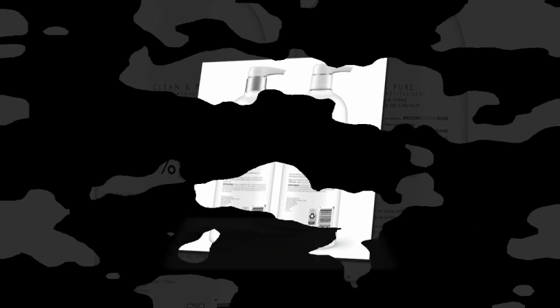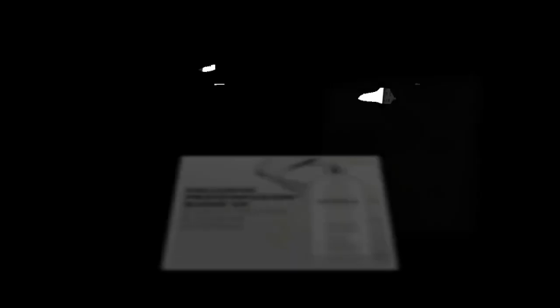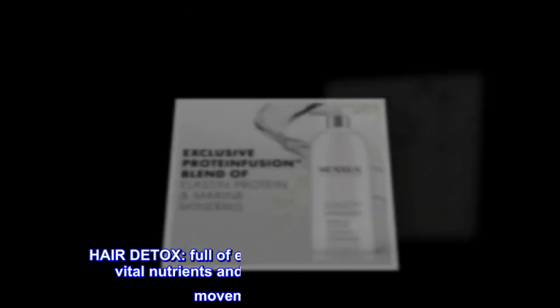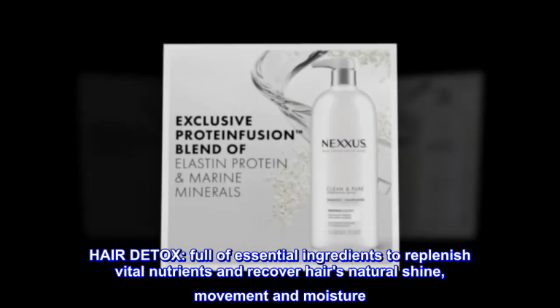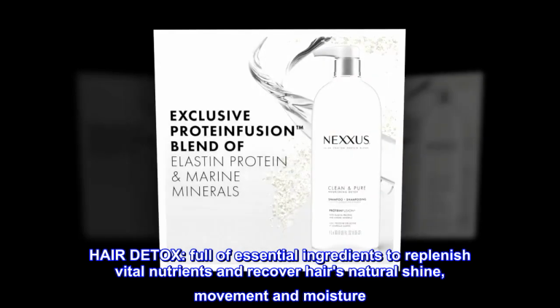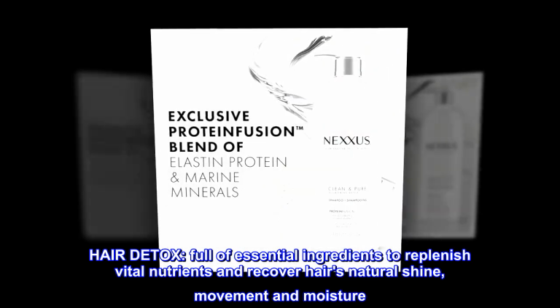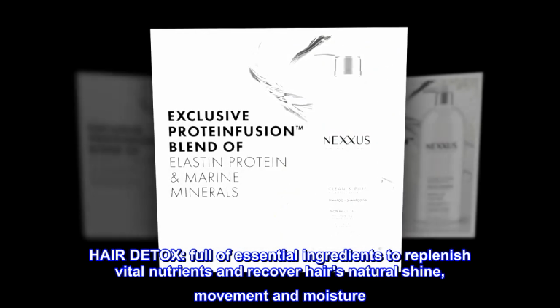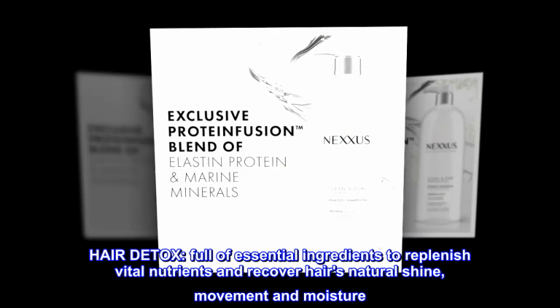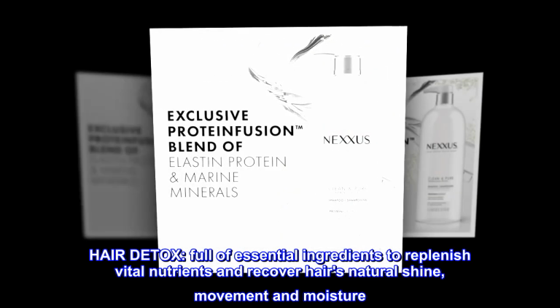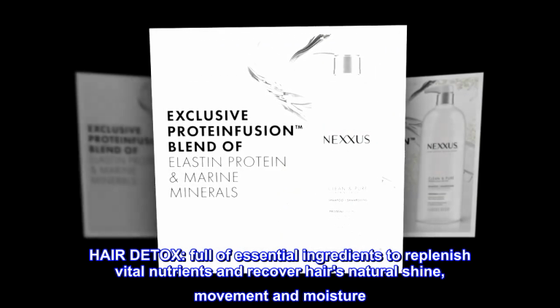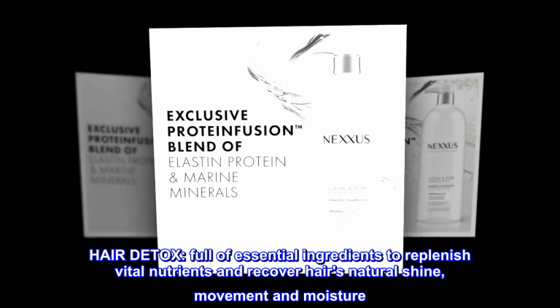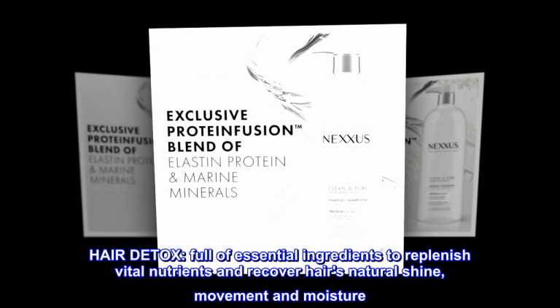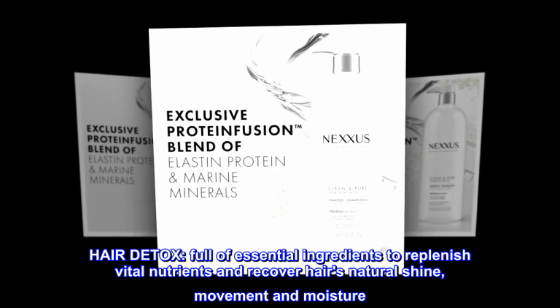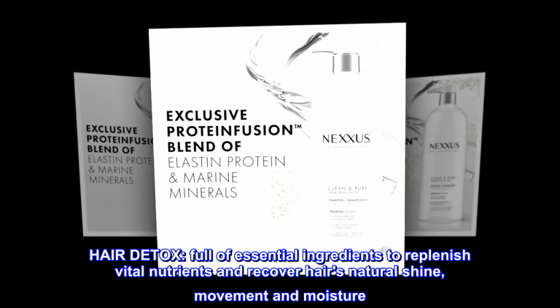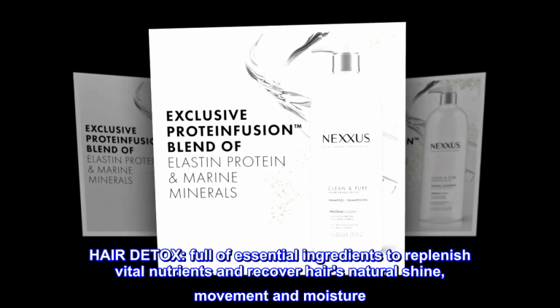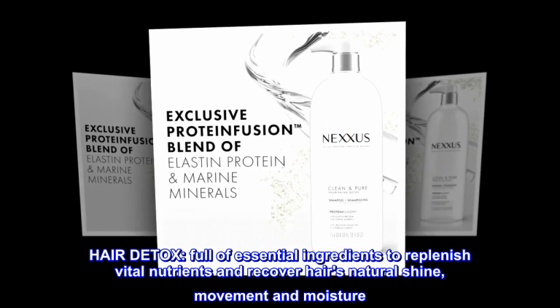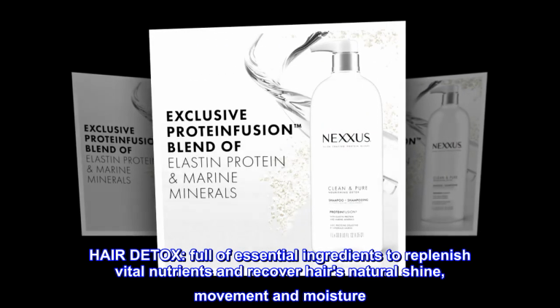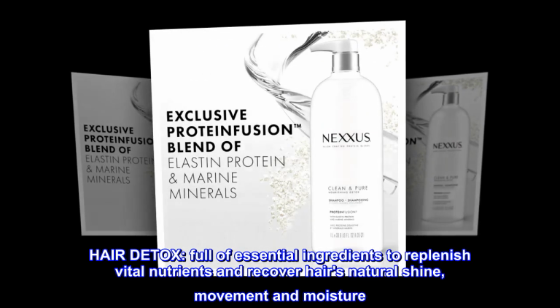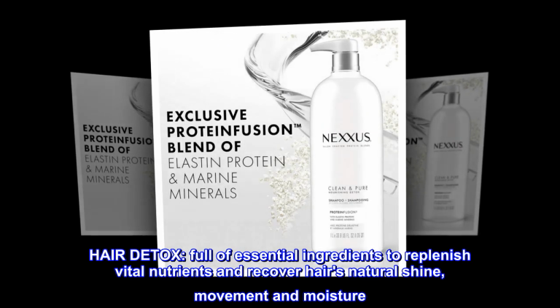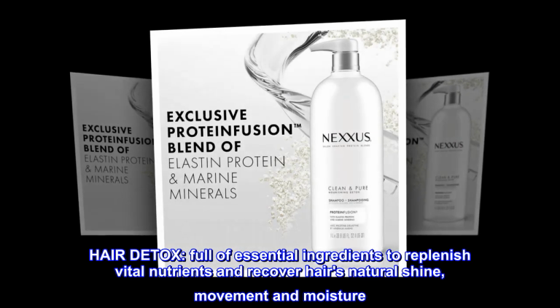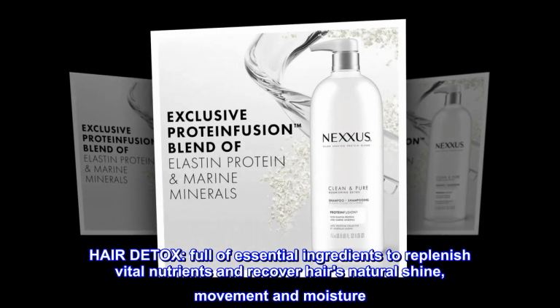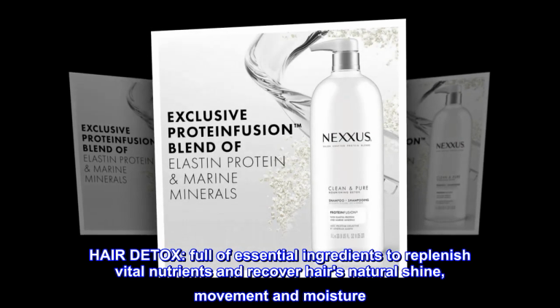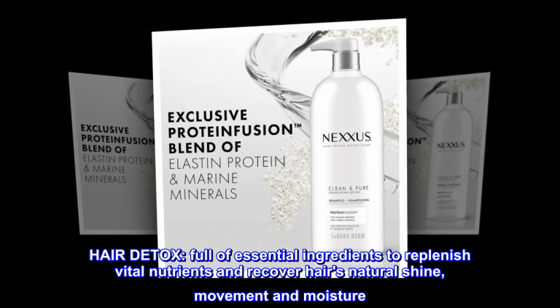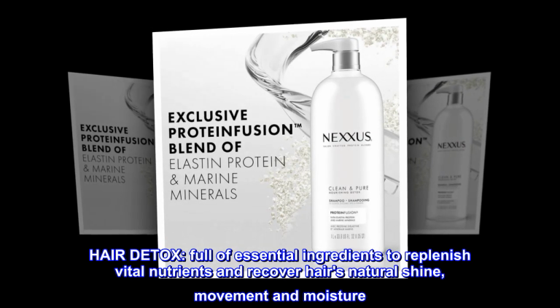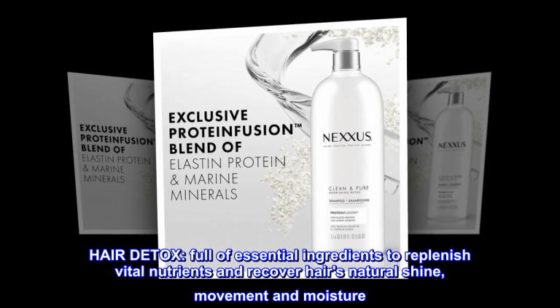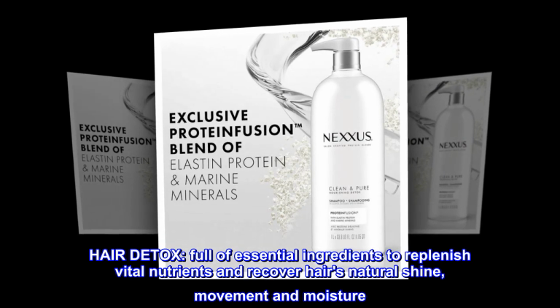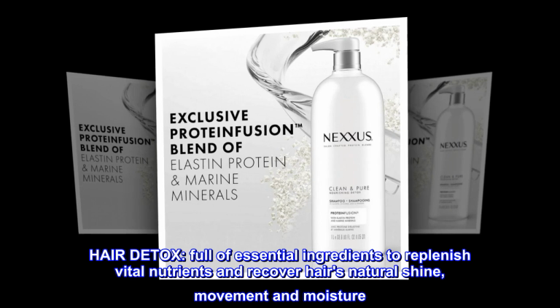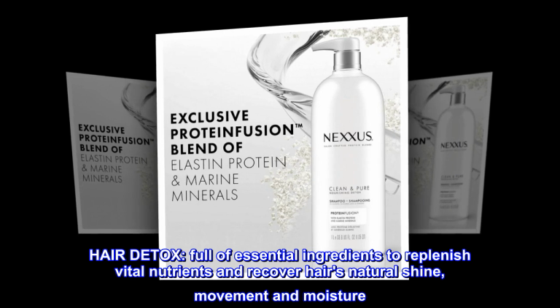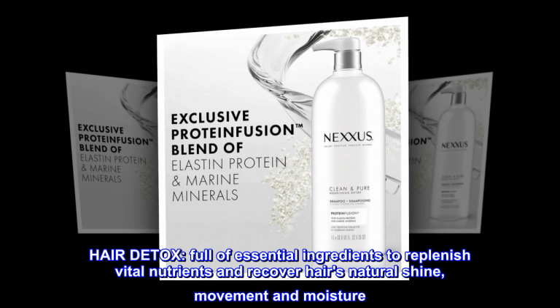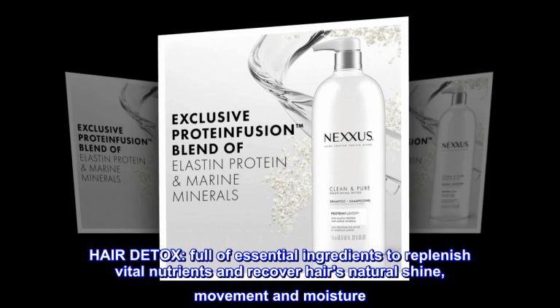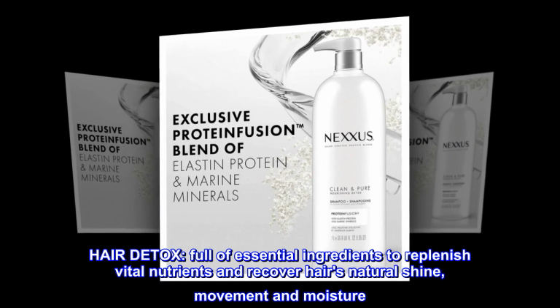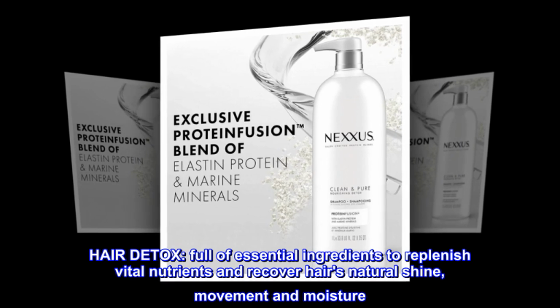Hair Detox. Full of essential ingredients to replenish vital nutrients and recover hair's natural shine, movement and moisture.